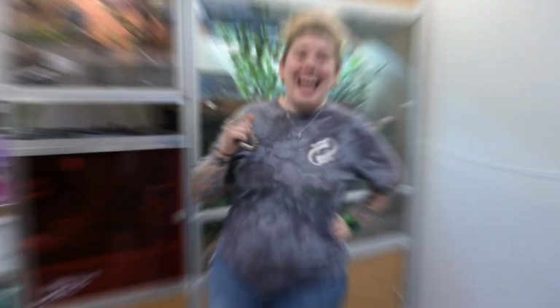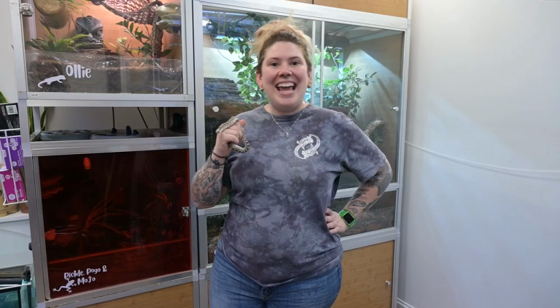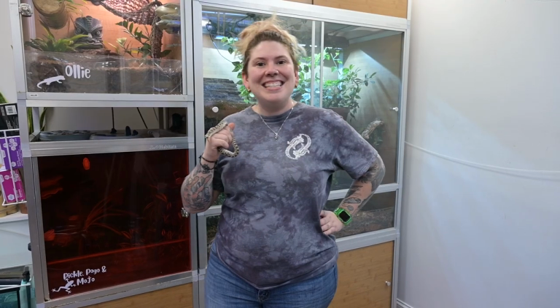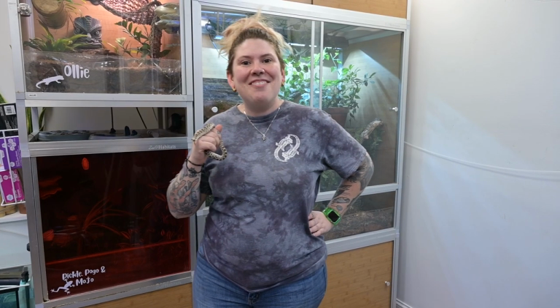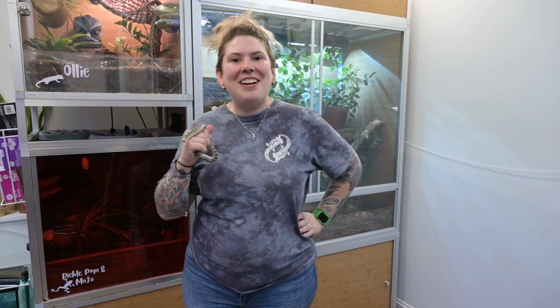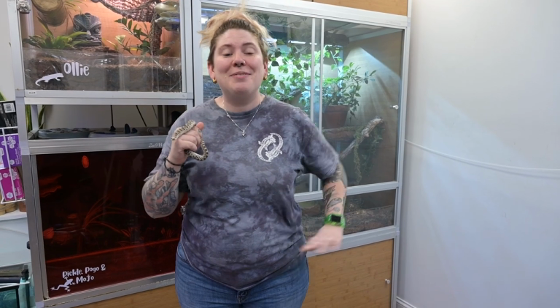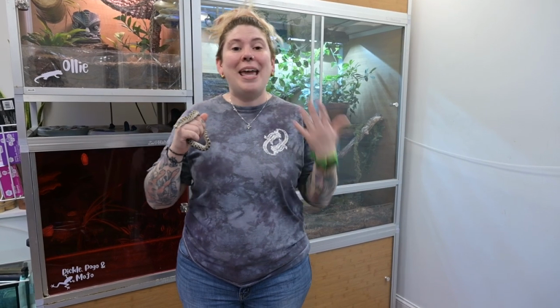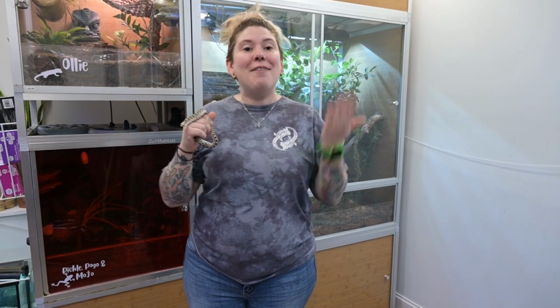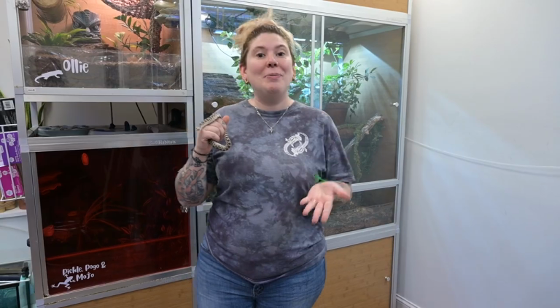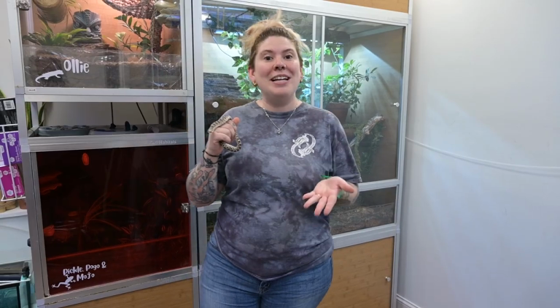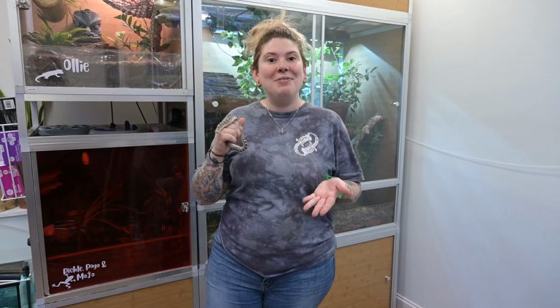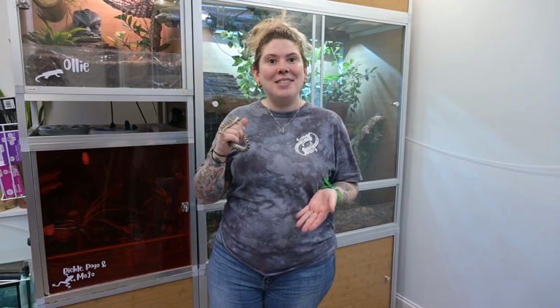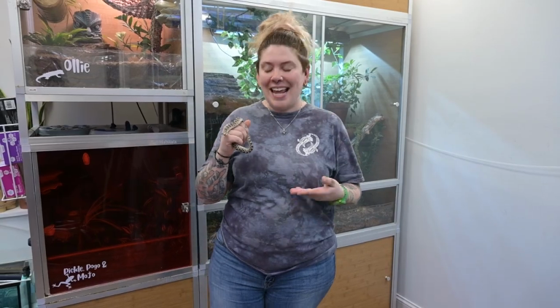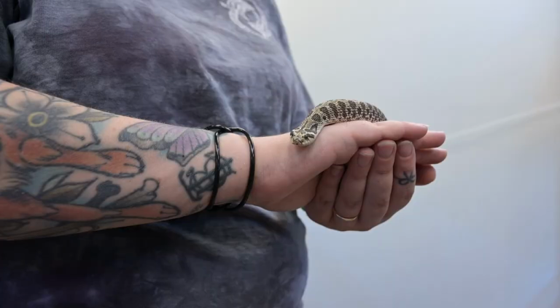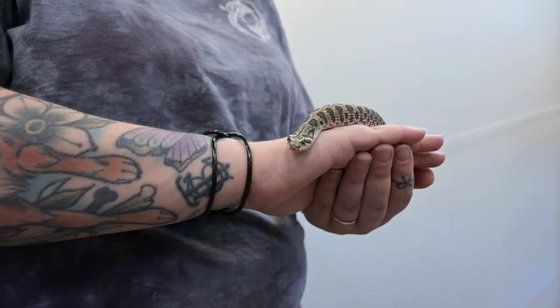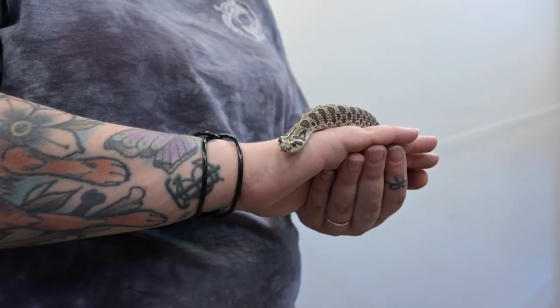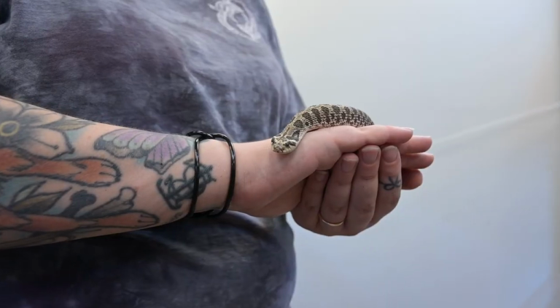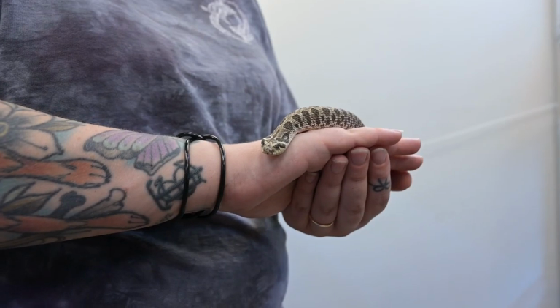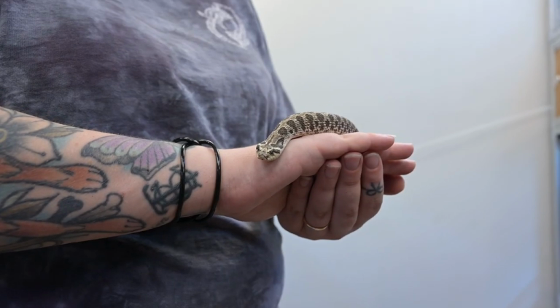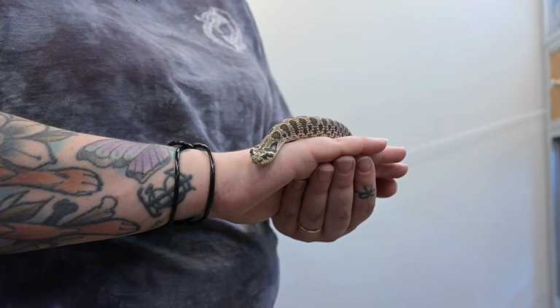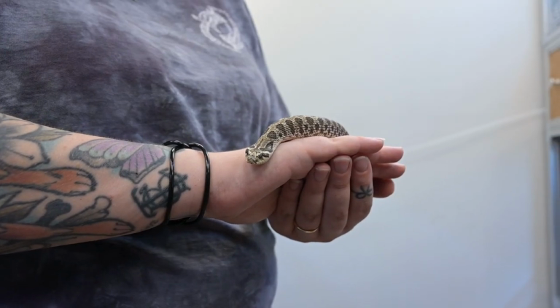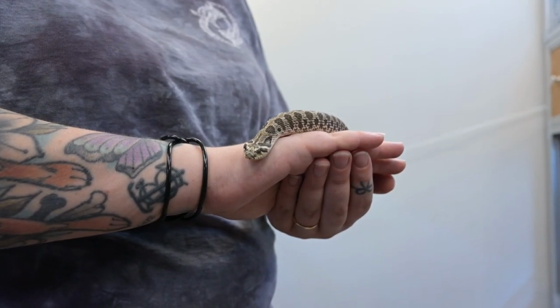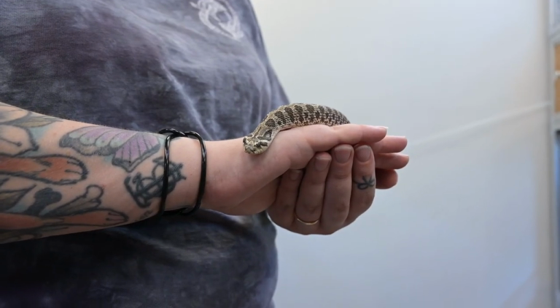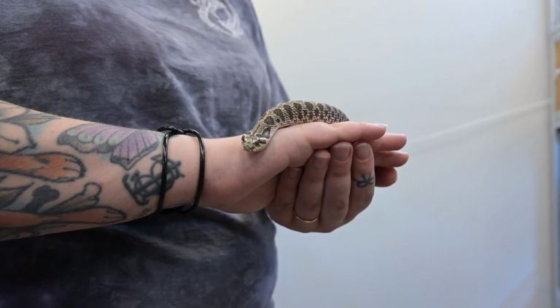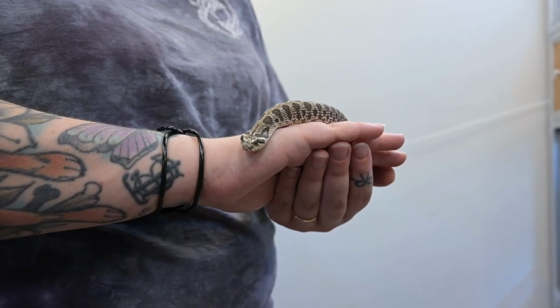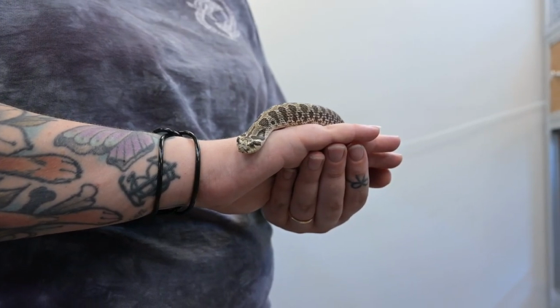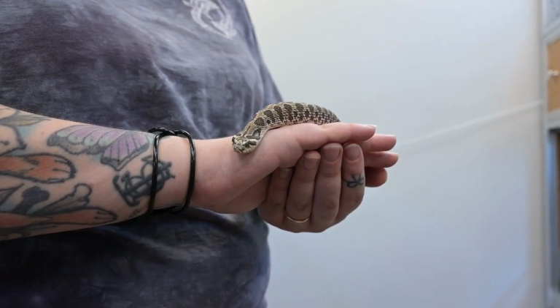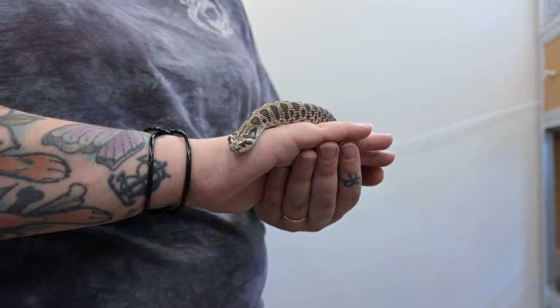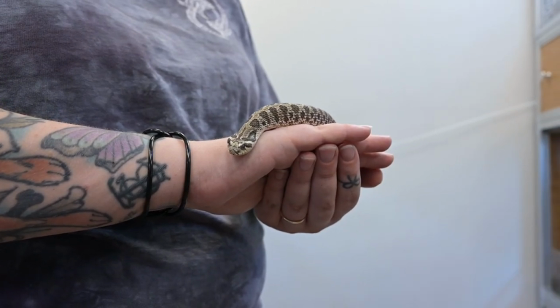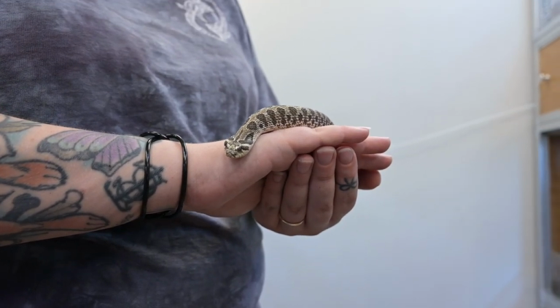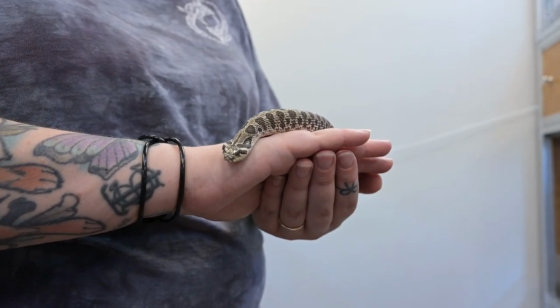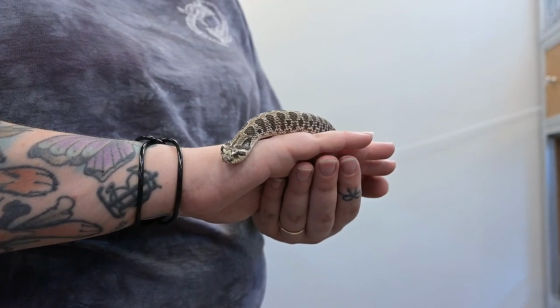Hey Zen friends! We have a brand new snake! His name is Gogol and he is a Western Hognose Snake.